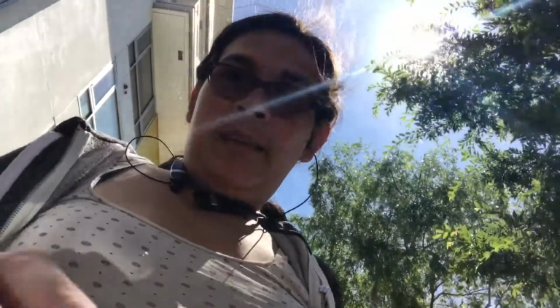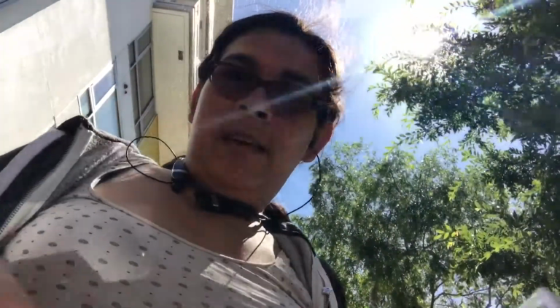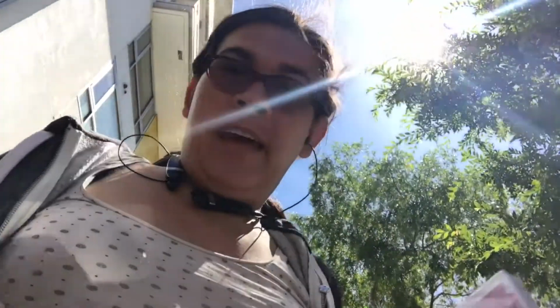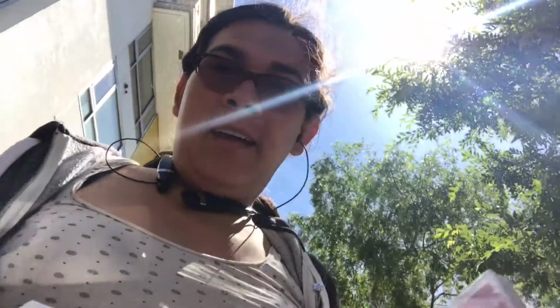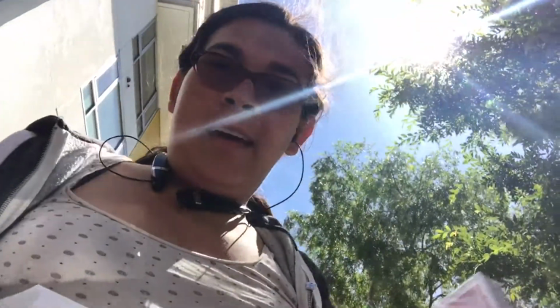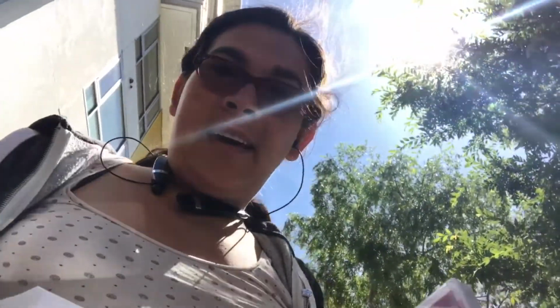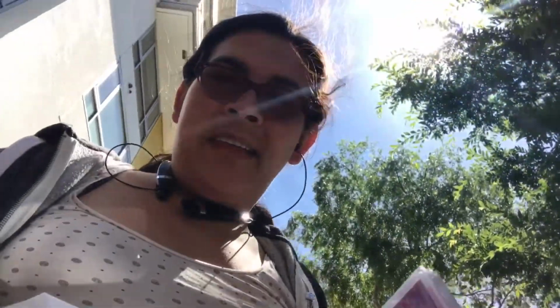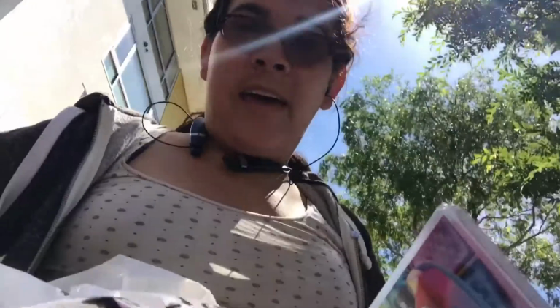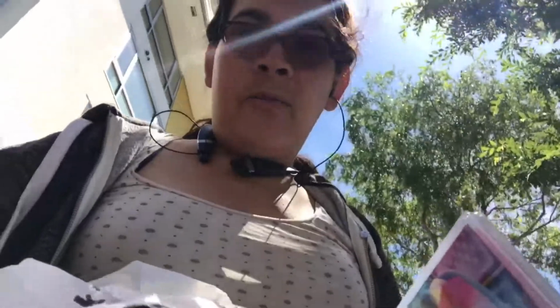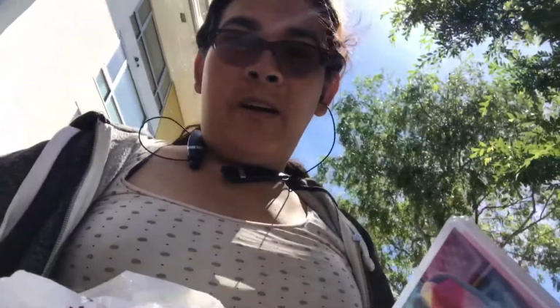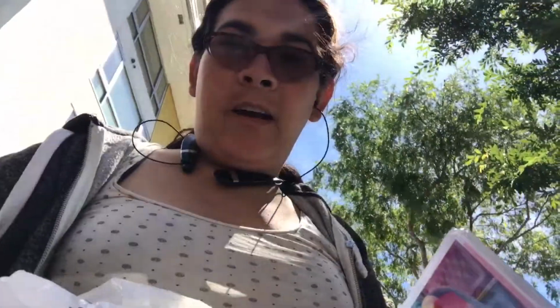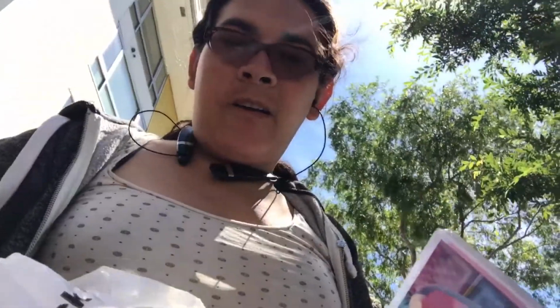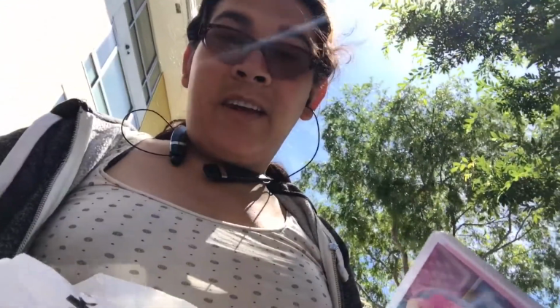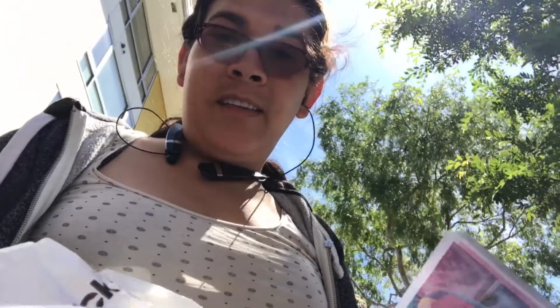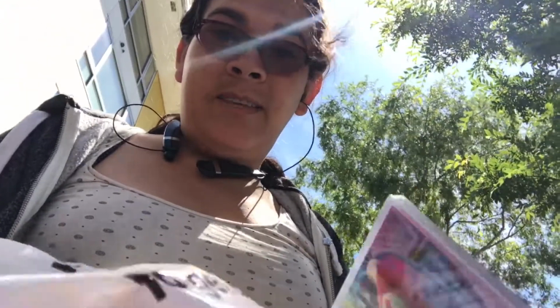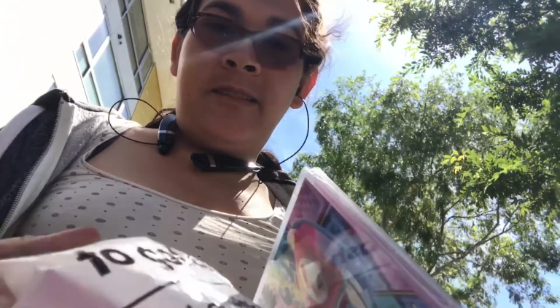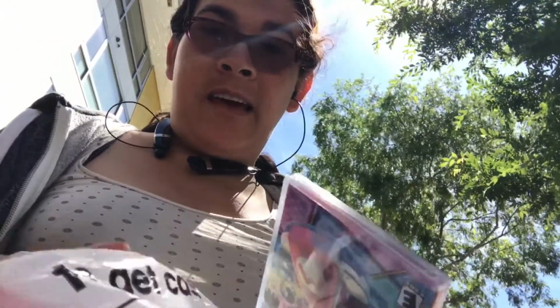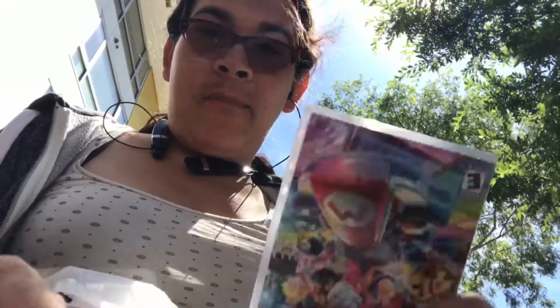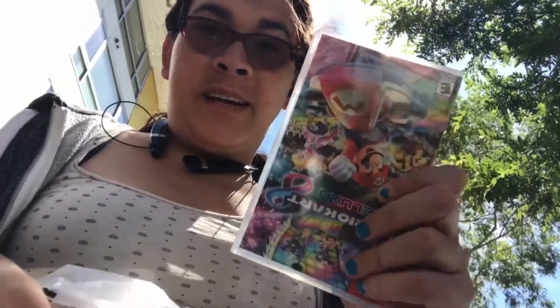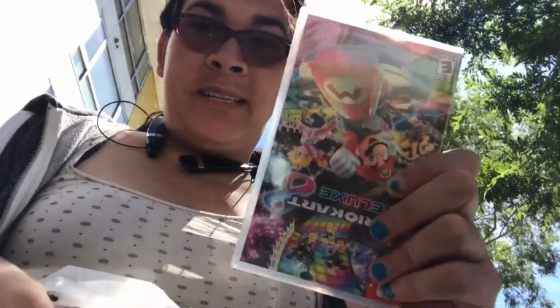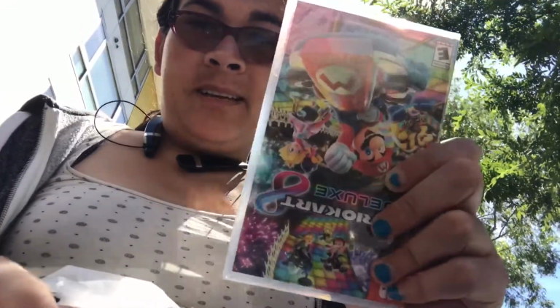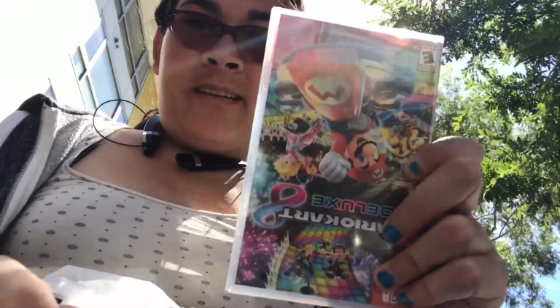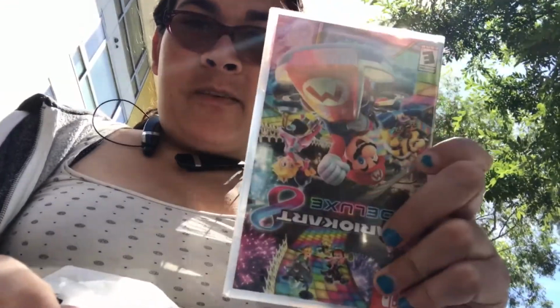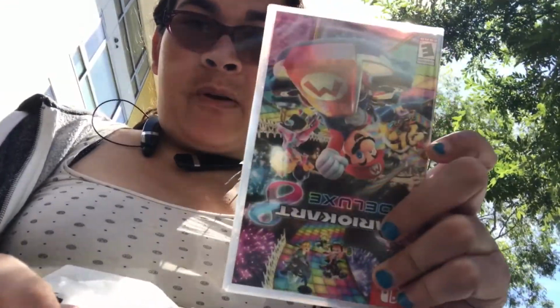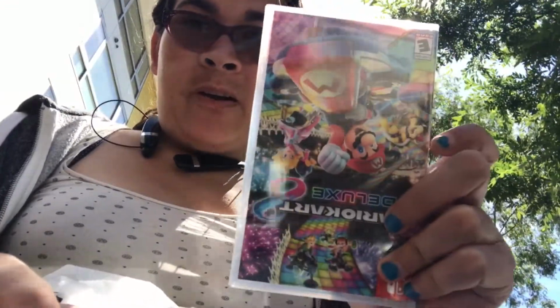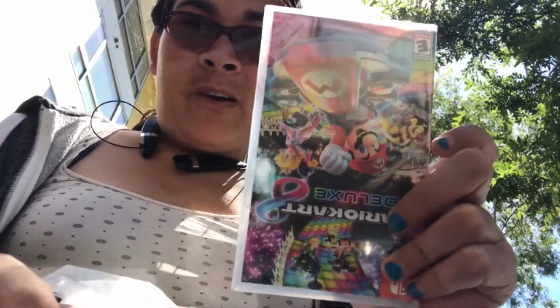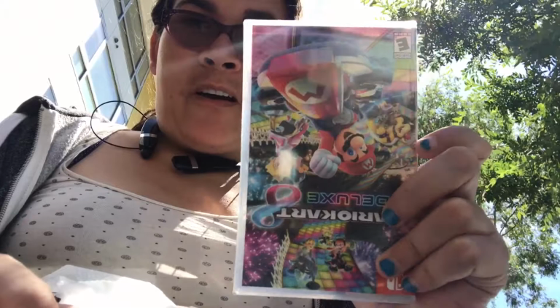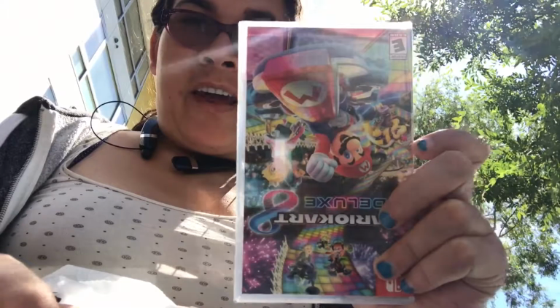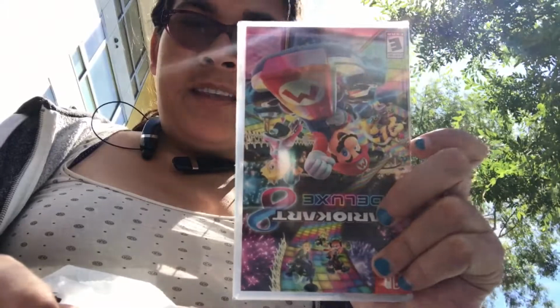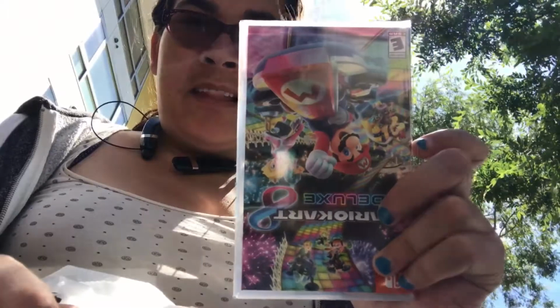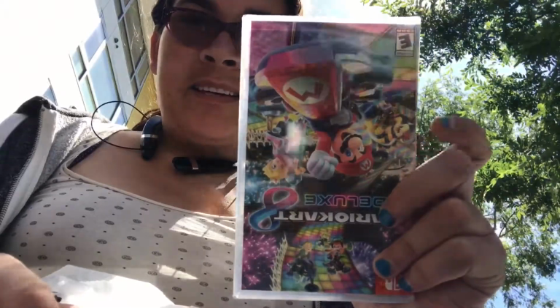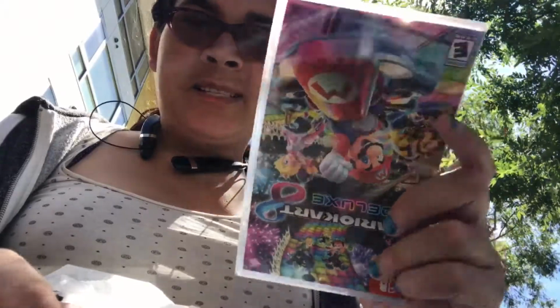Now we are getting to the unboxing of the Mario Kart 8 Deluxe.